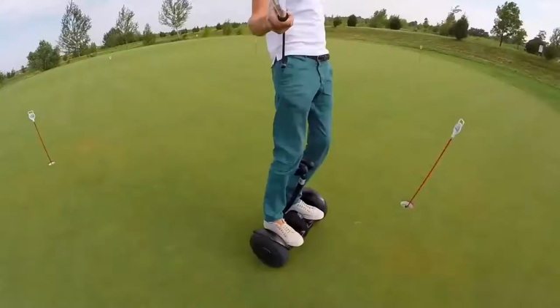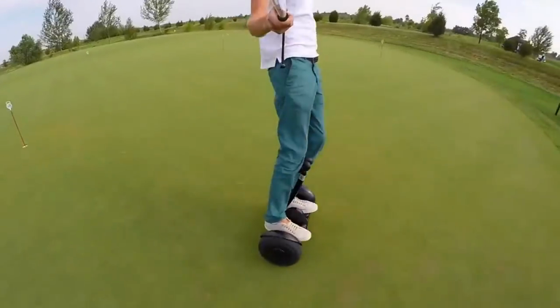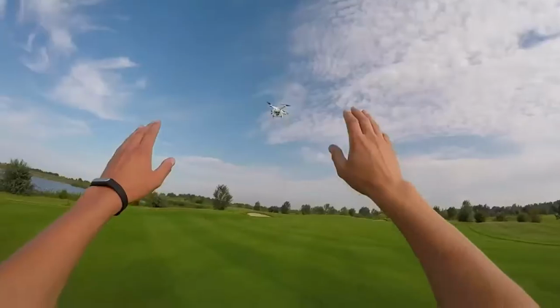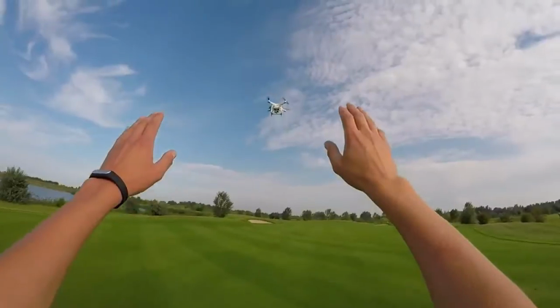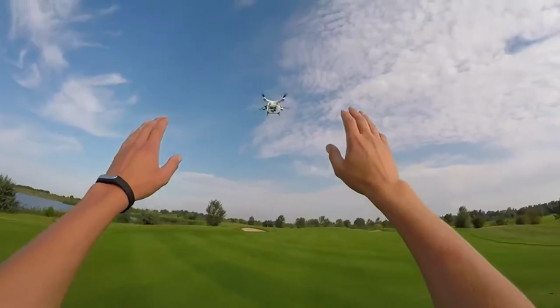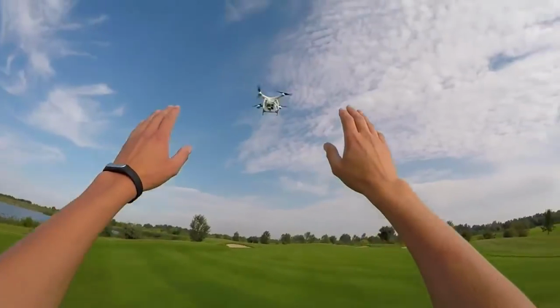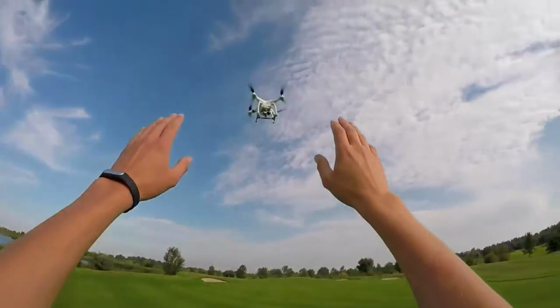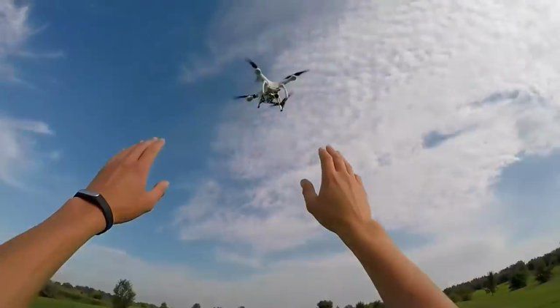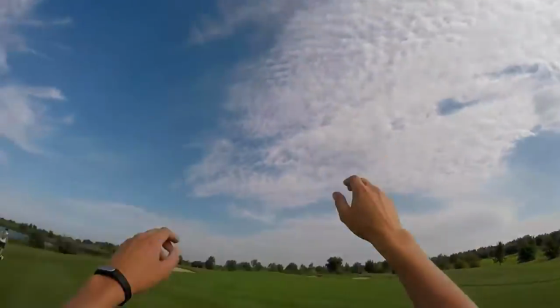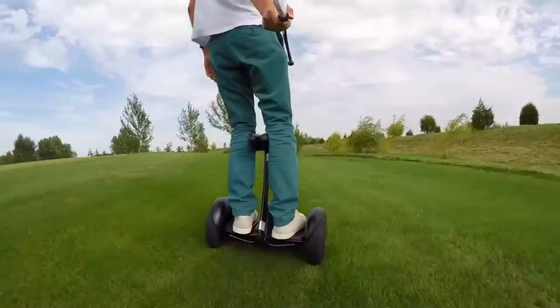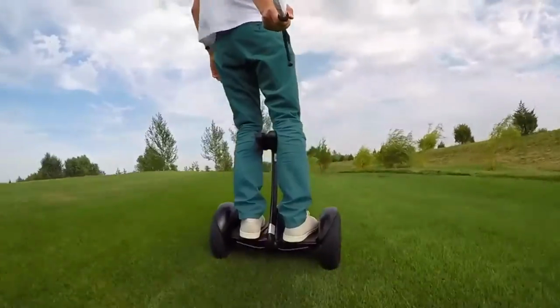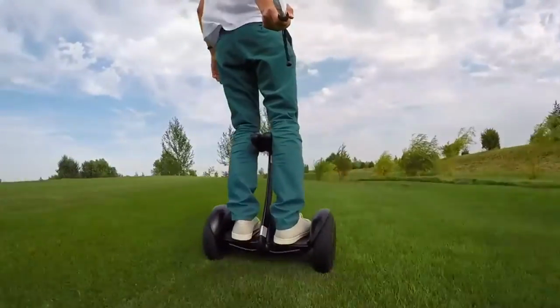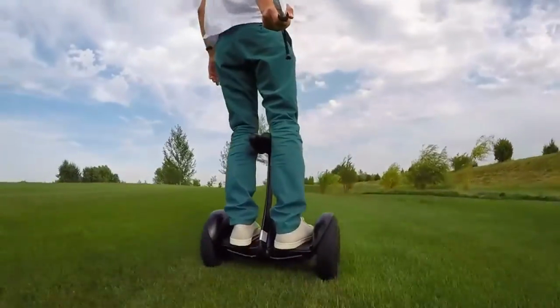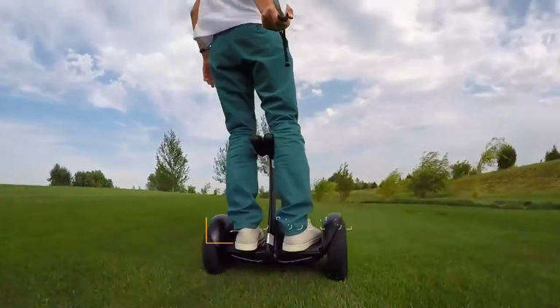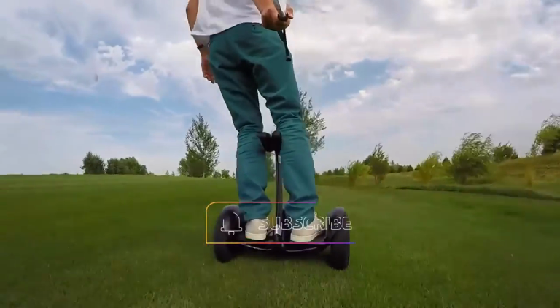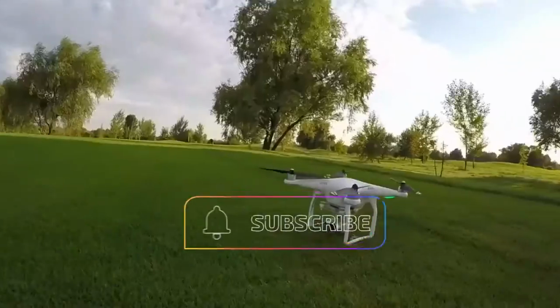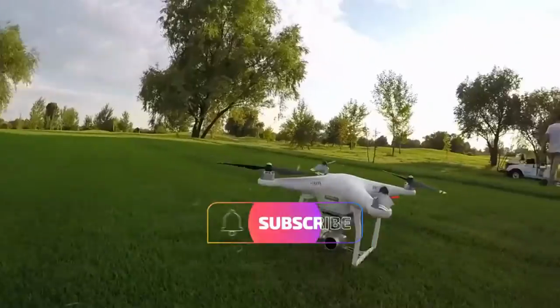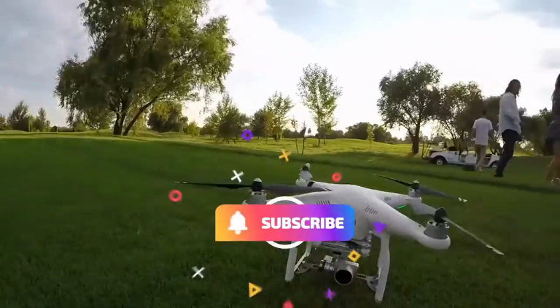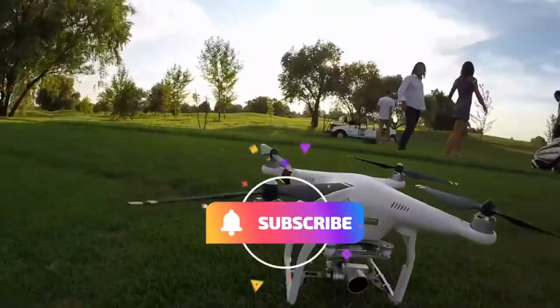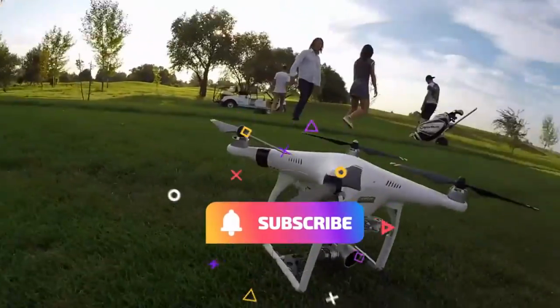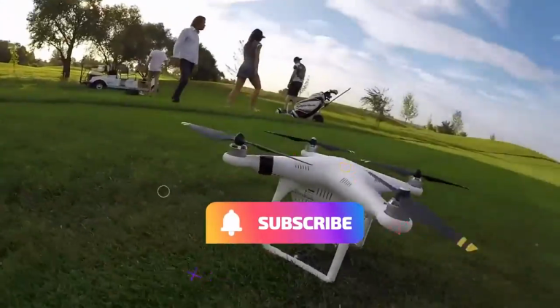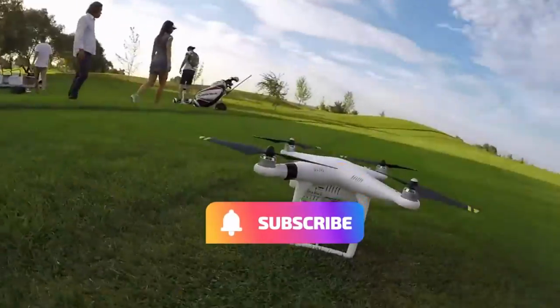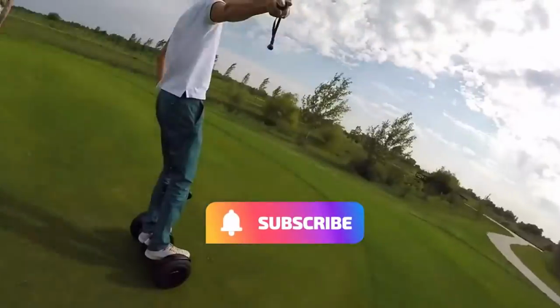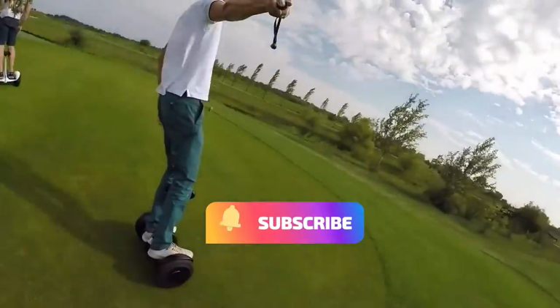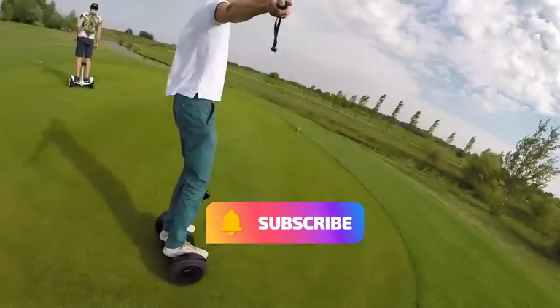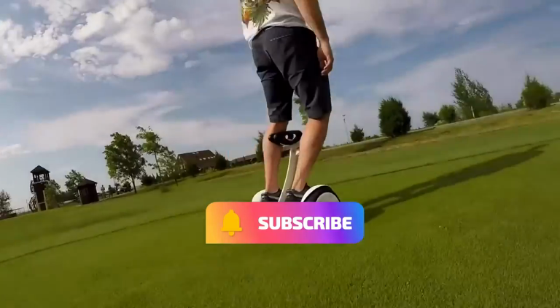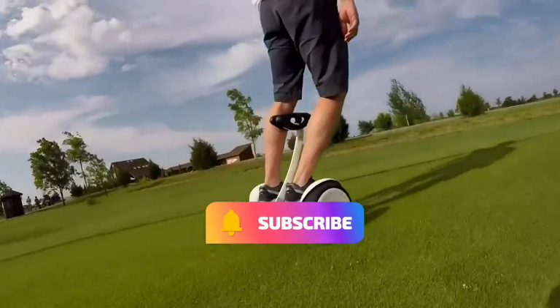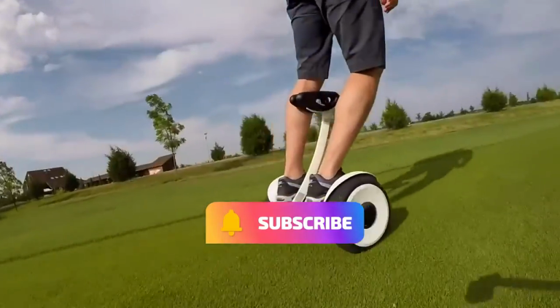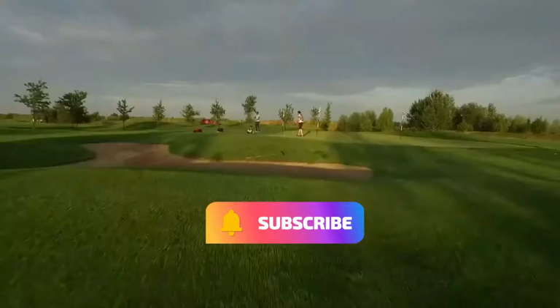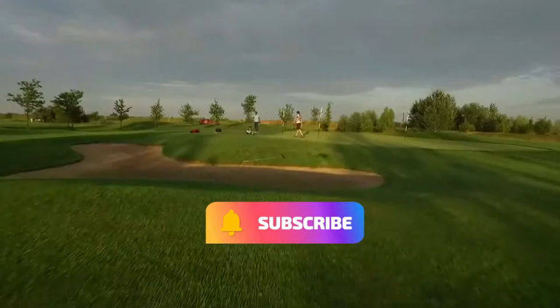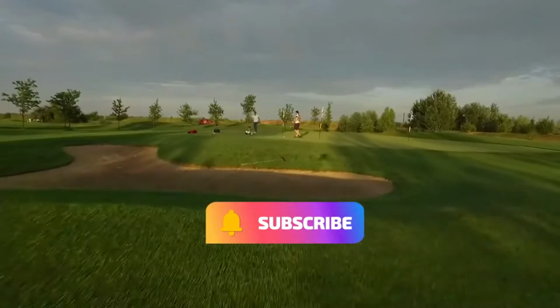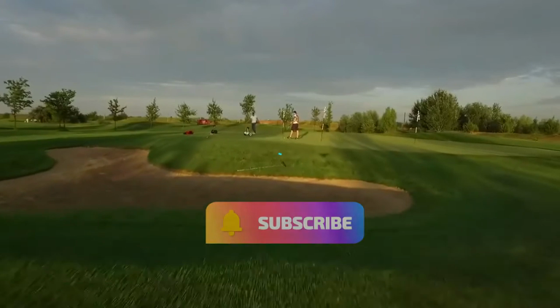Thank you for watching. Don't forget to subscribe to the channel, press like, and activate the bell.